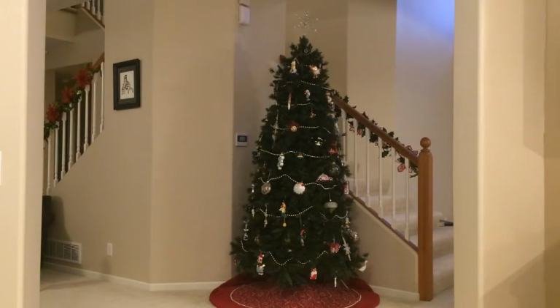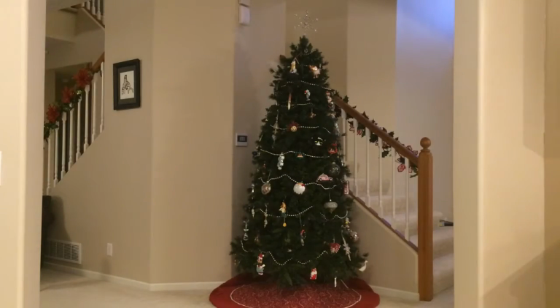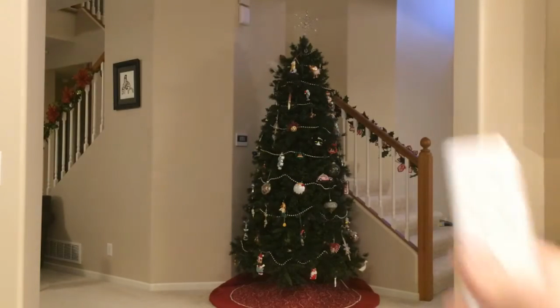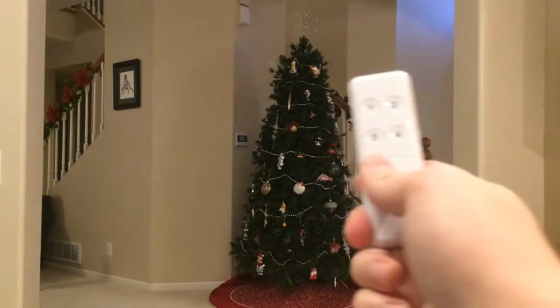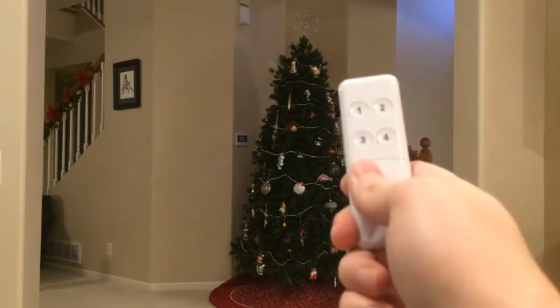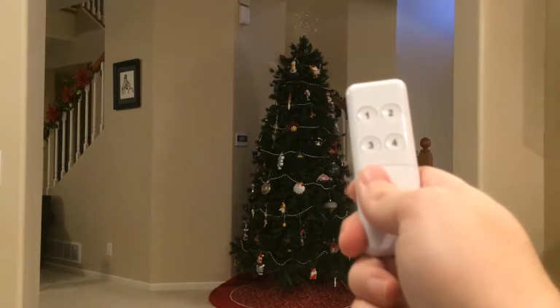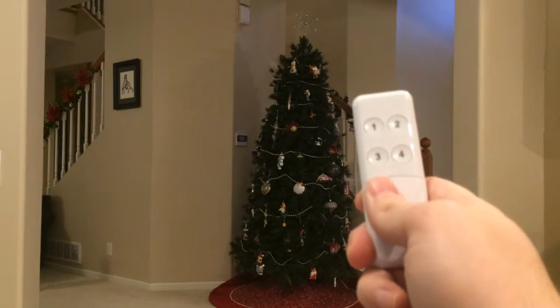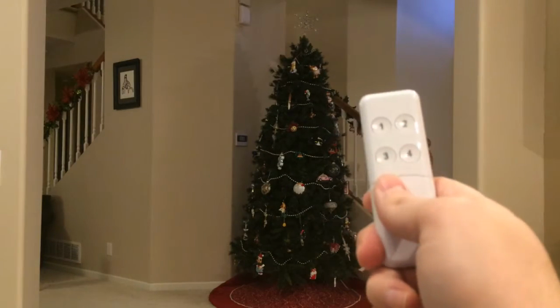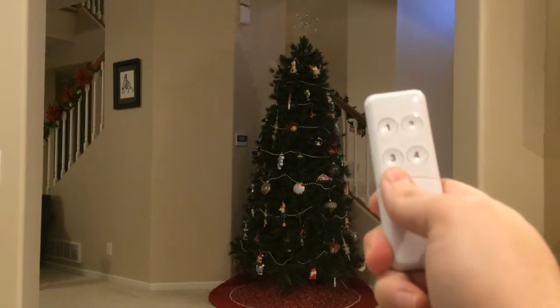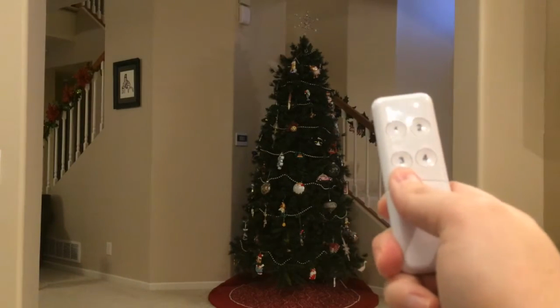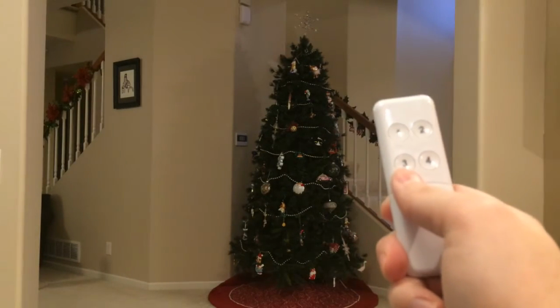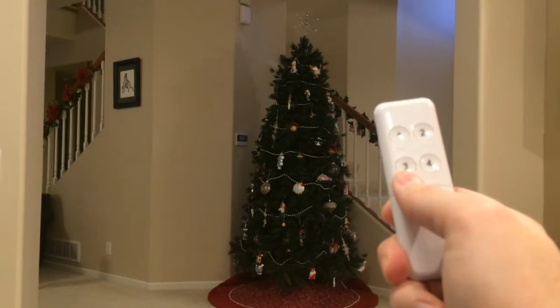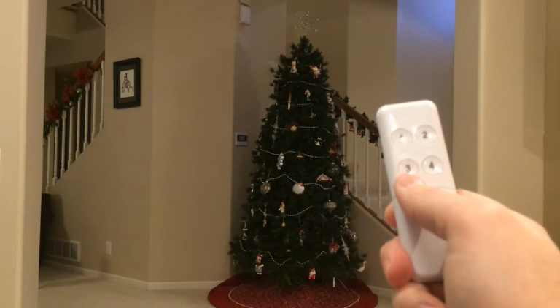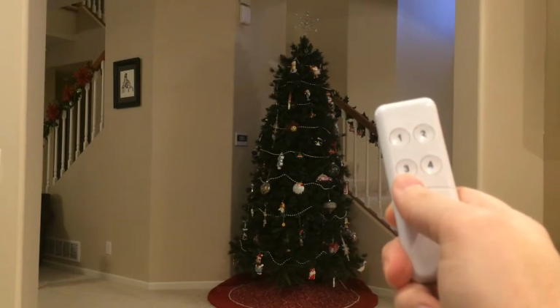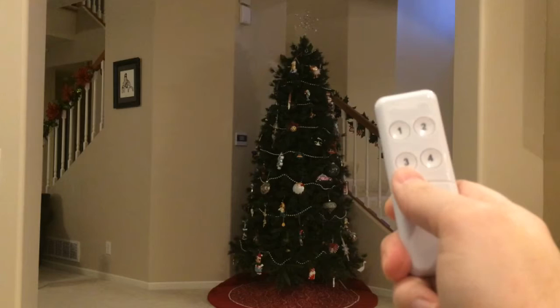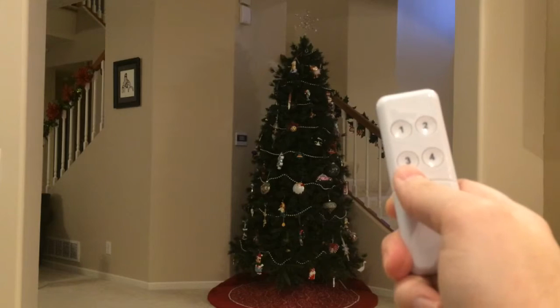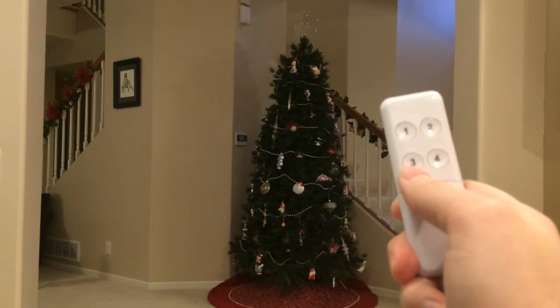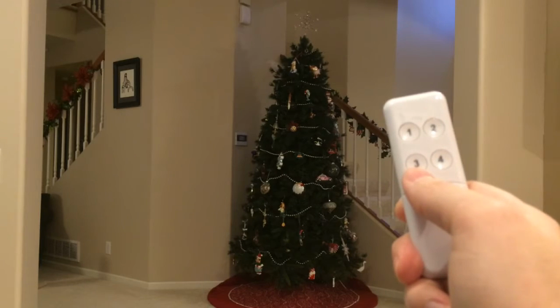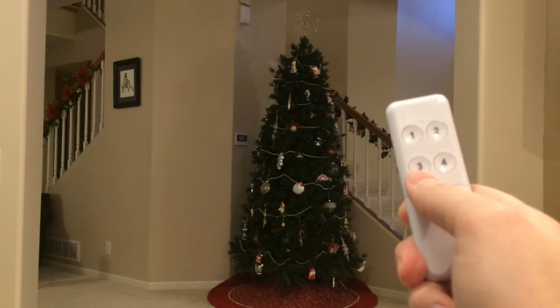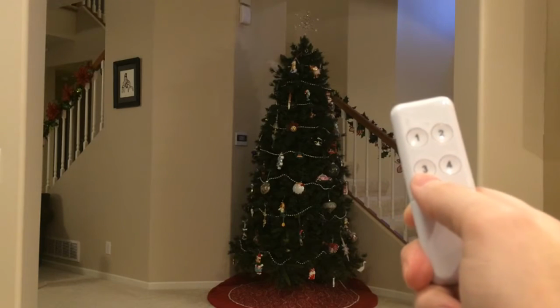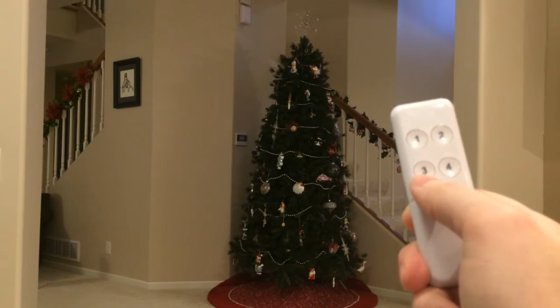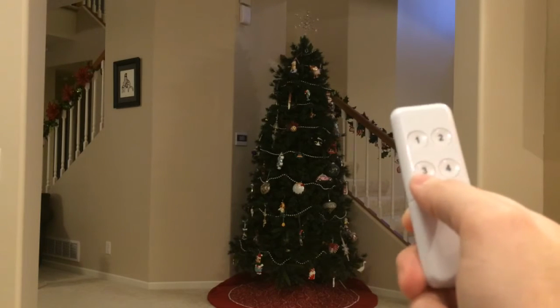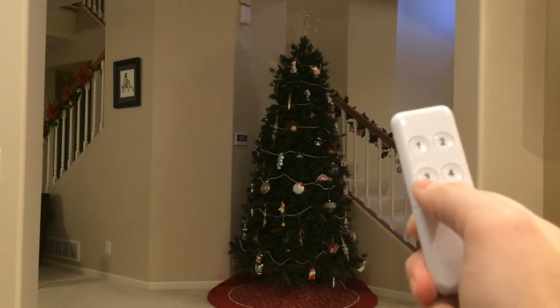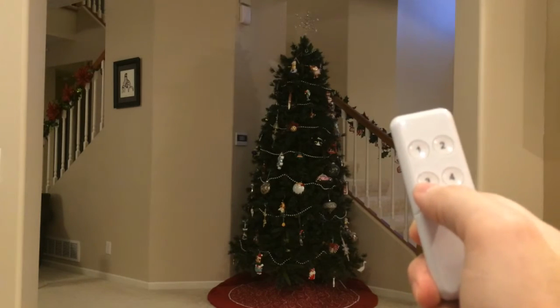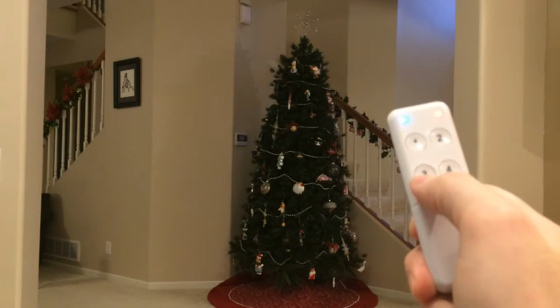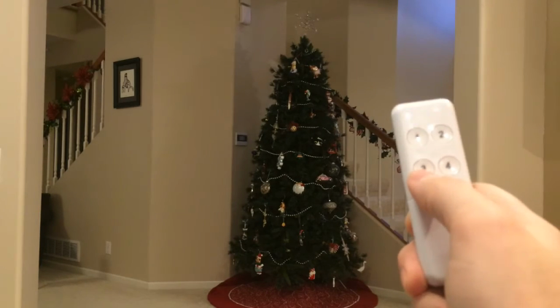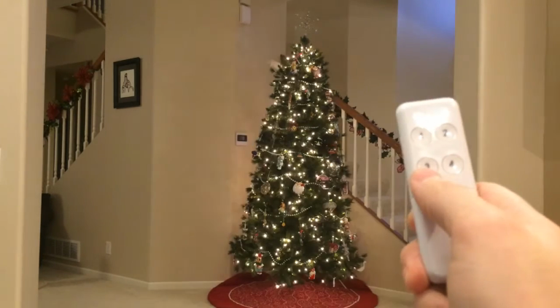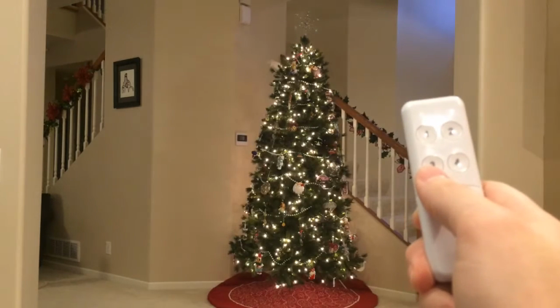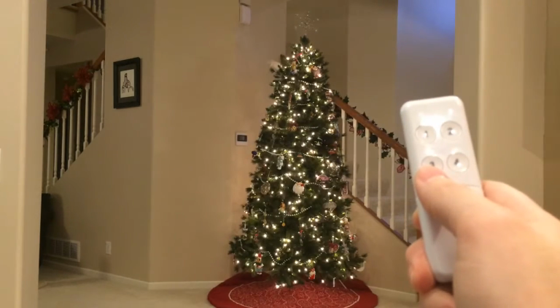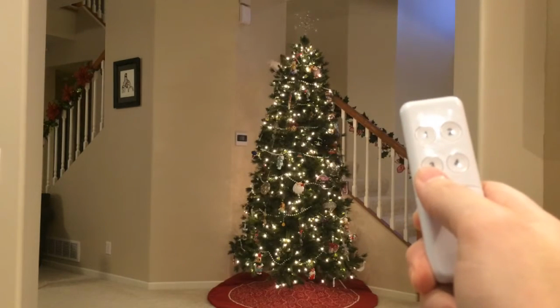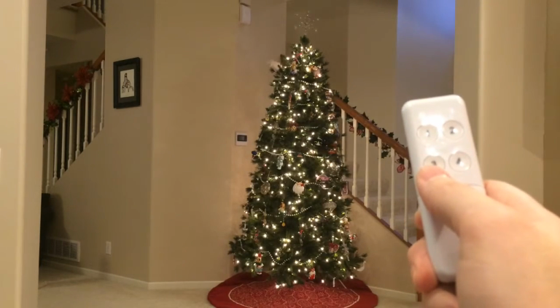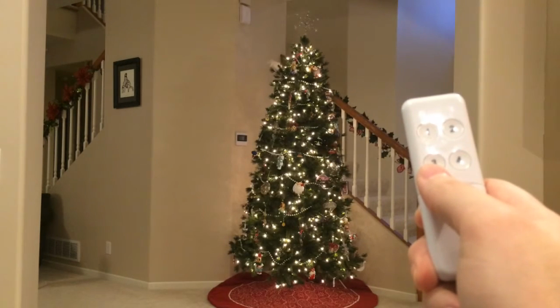And another example real quick — I've got button three set to toggle my Christmas tree. Merry Christmas.